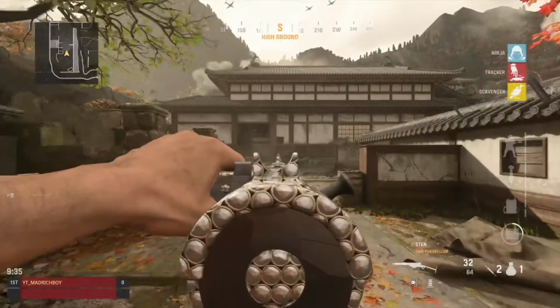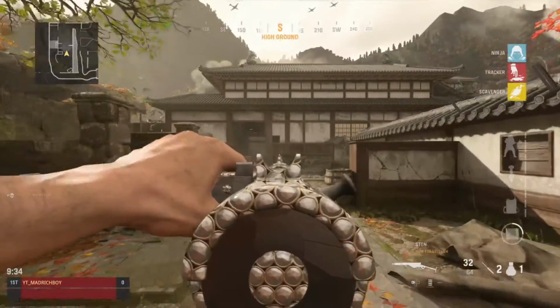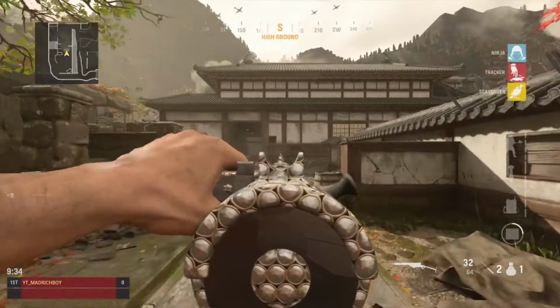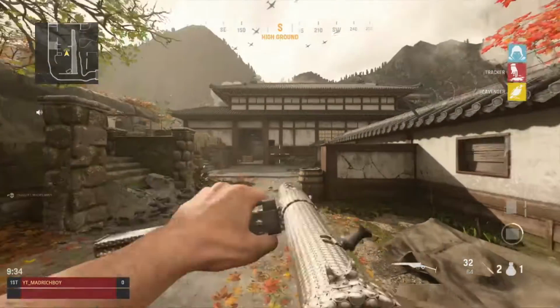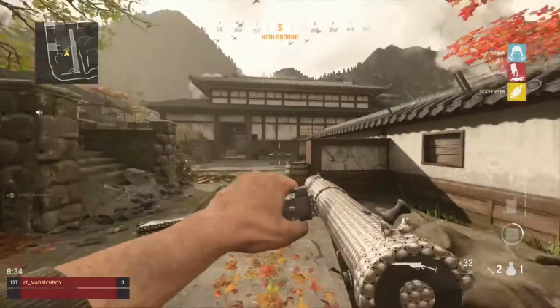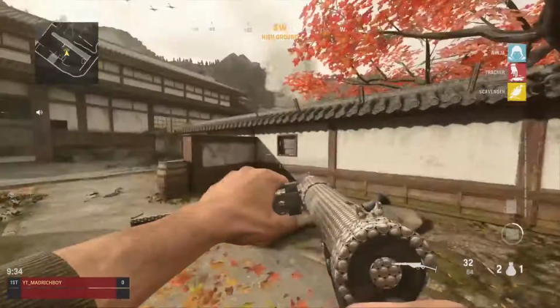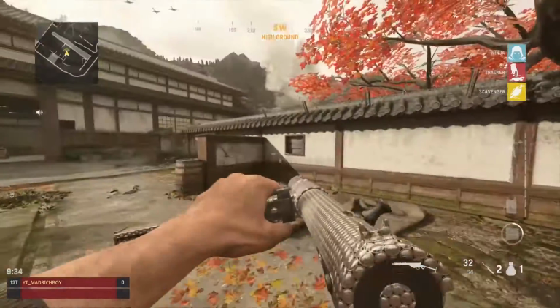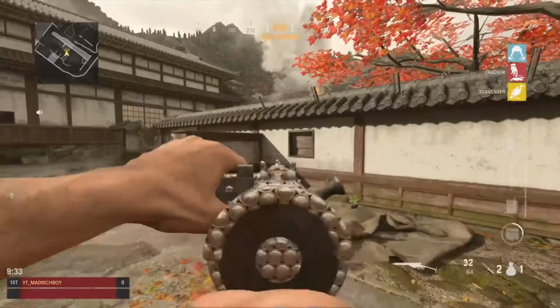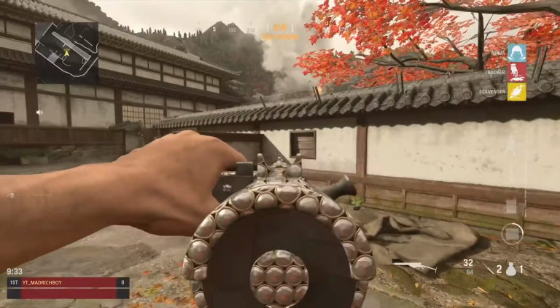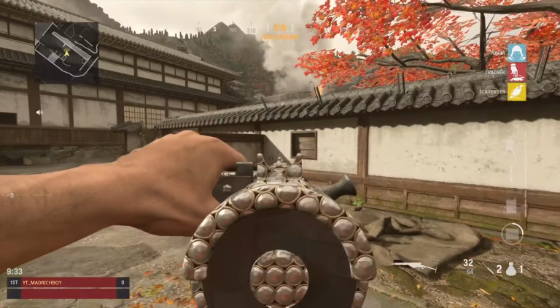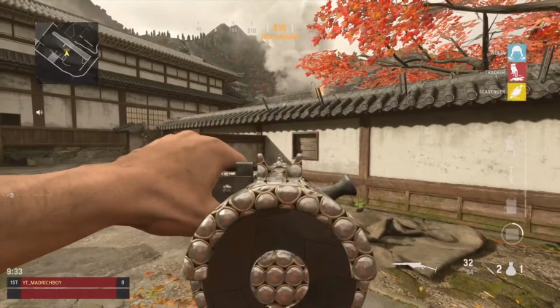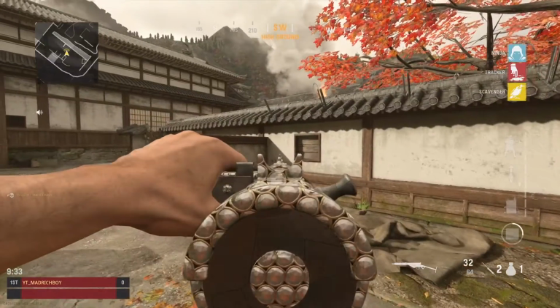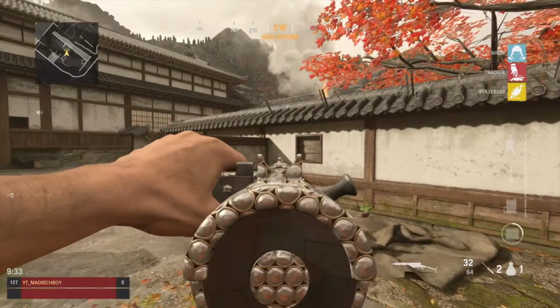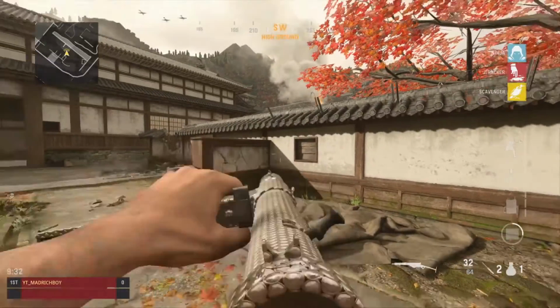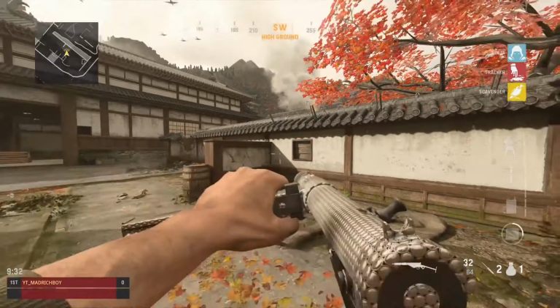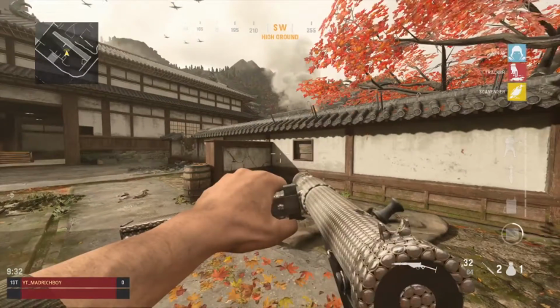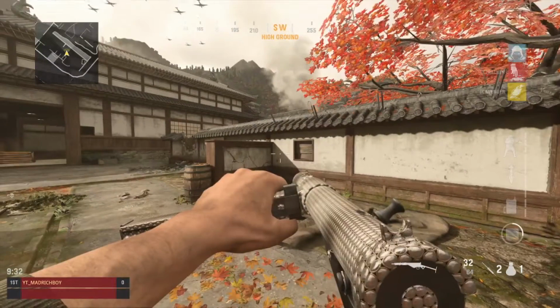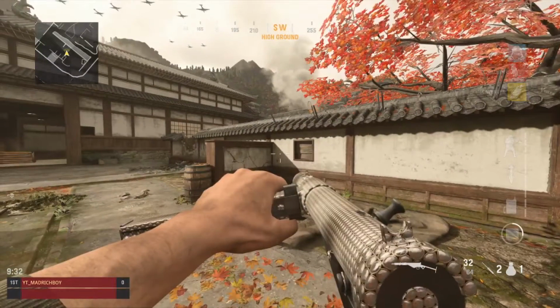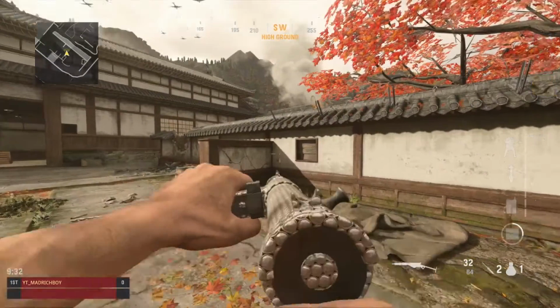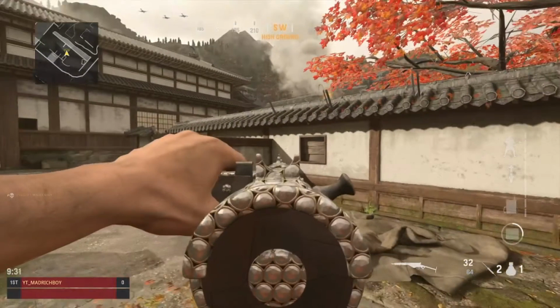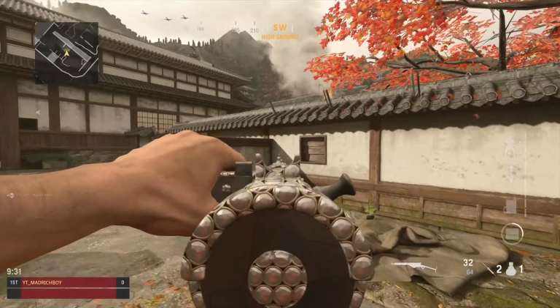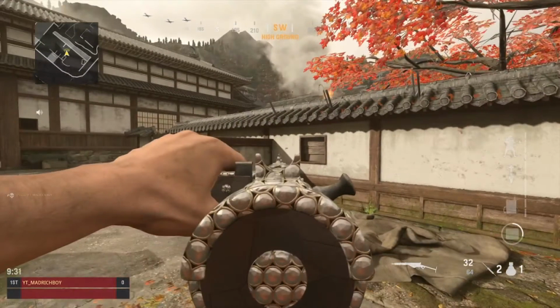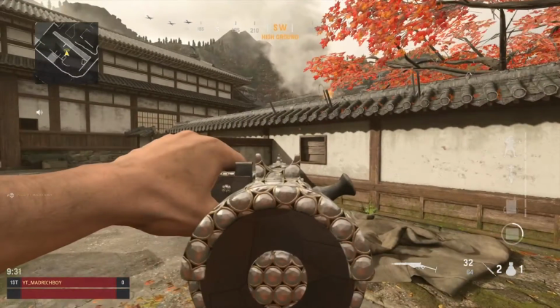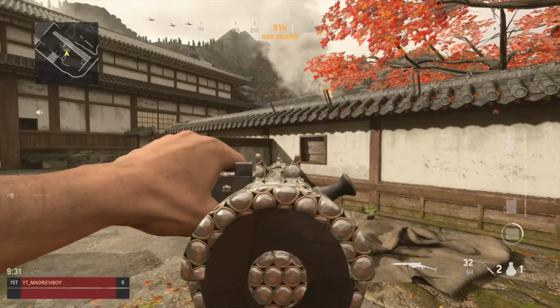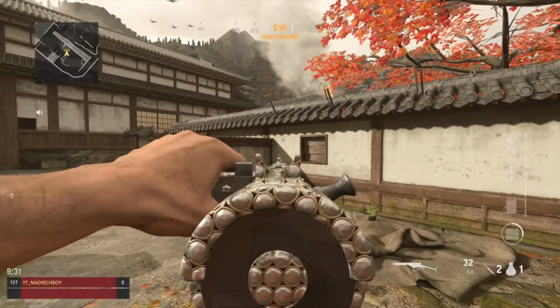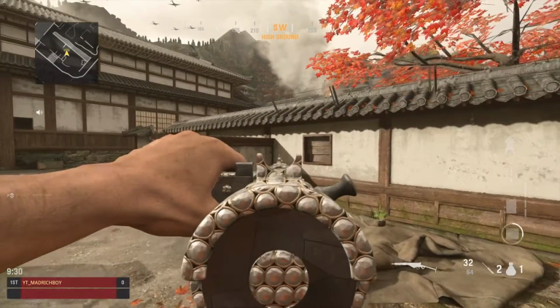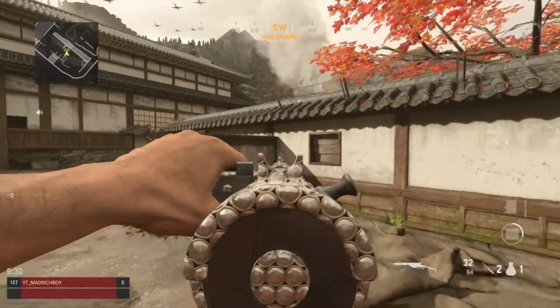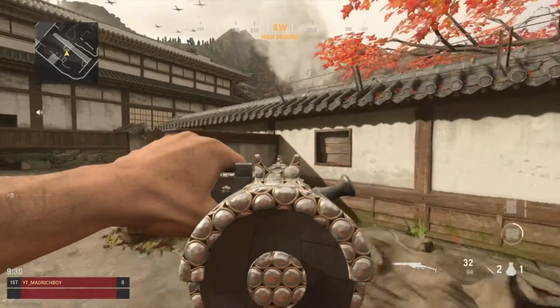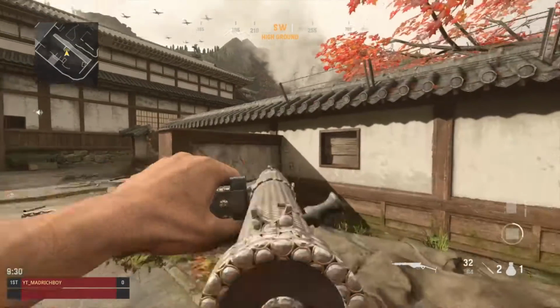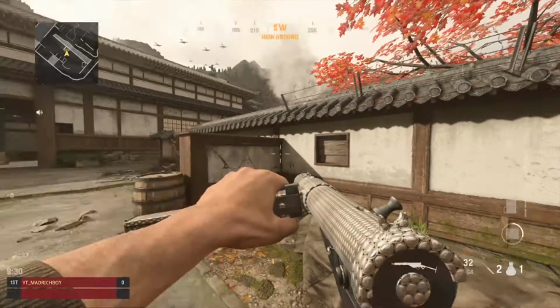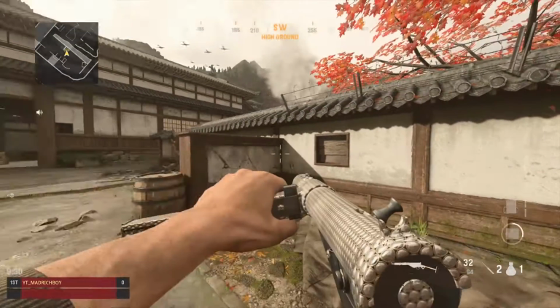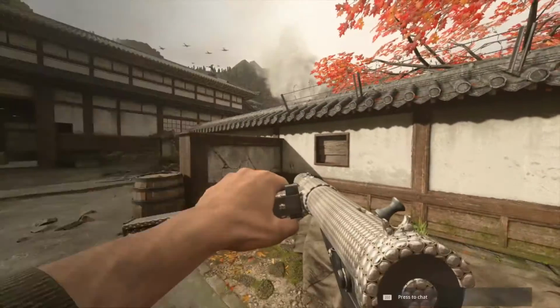This is the Sten. It looks alright, it doesn't look that bad.